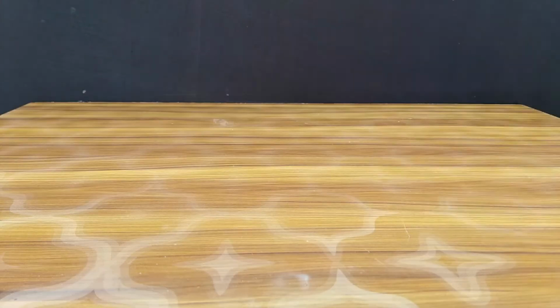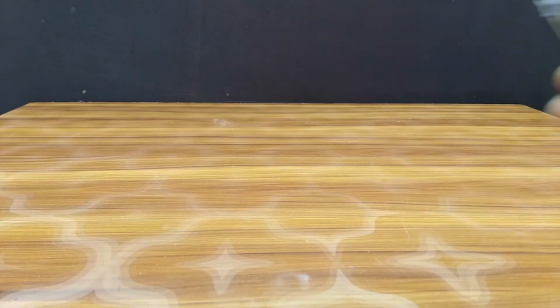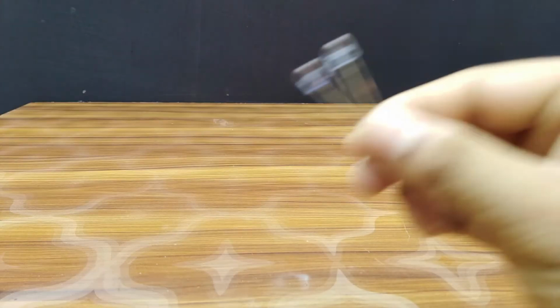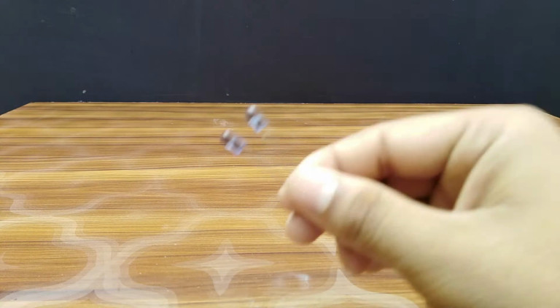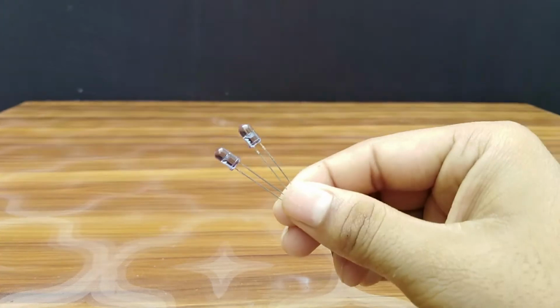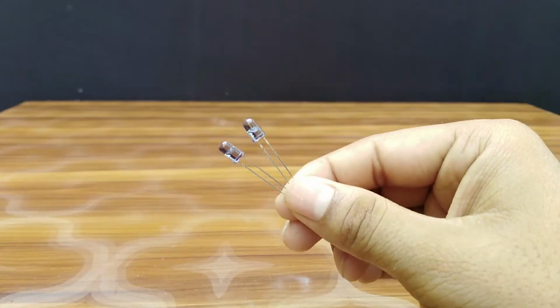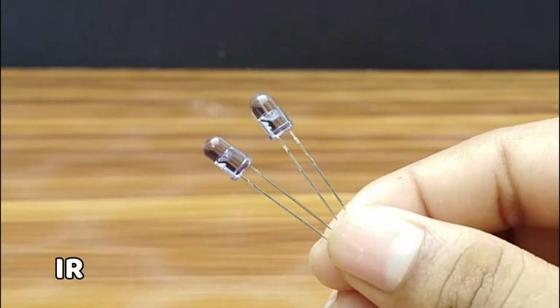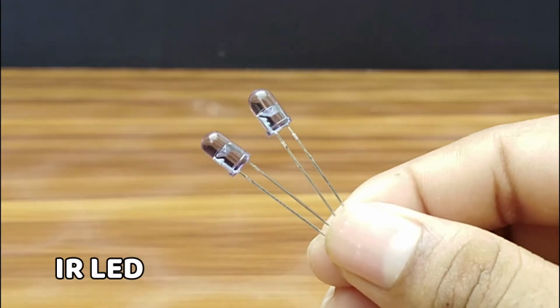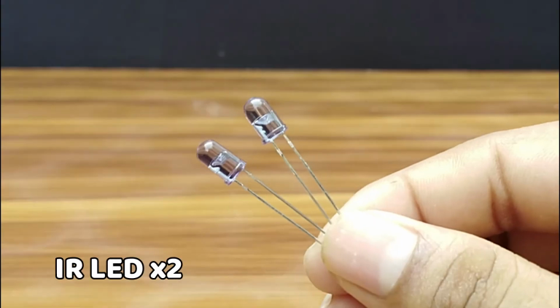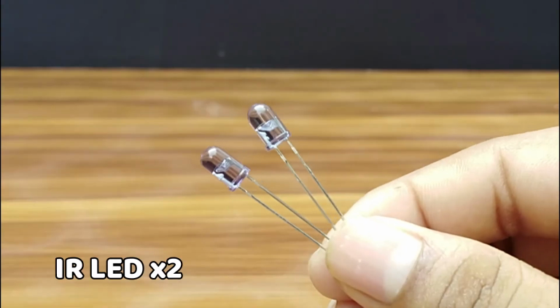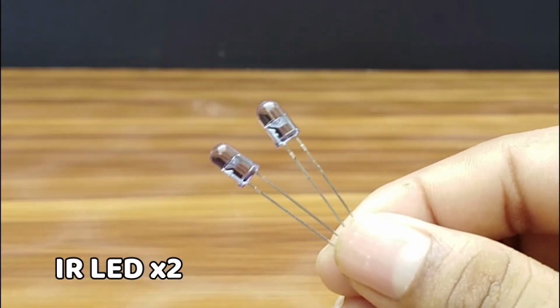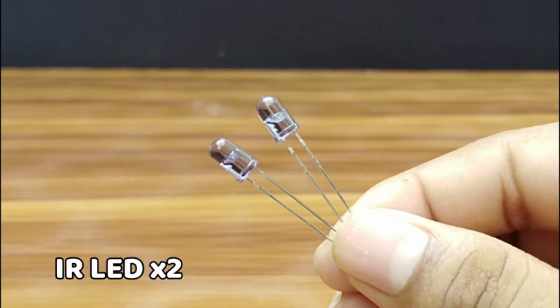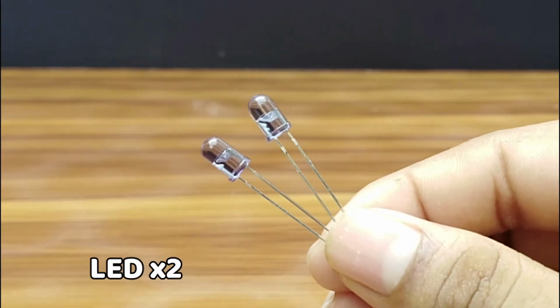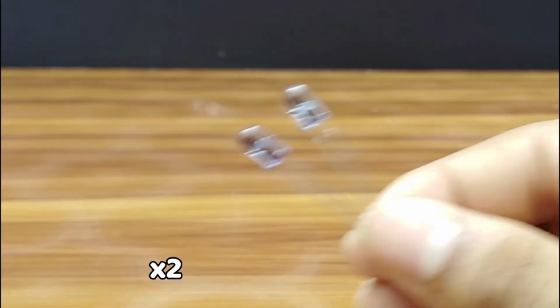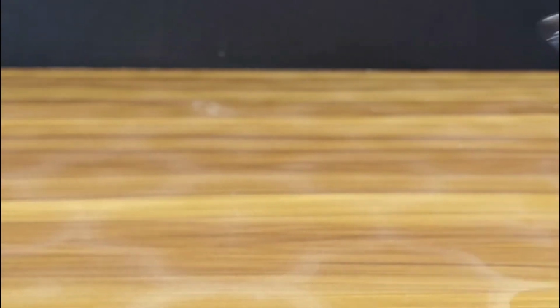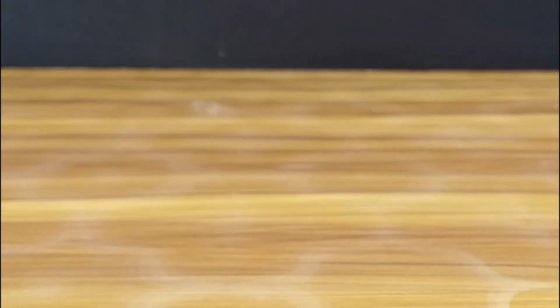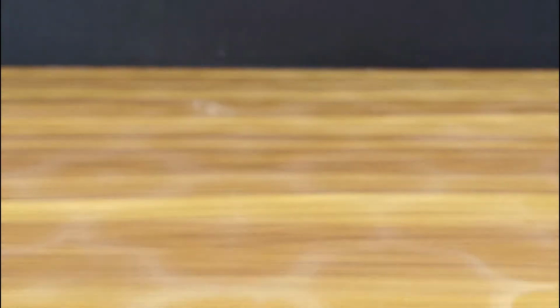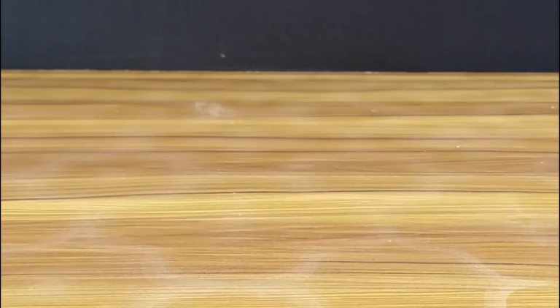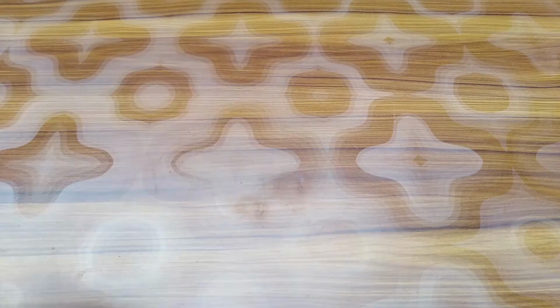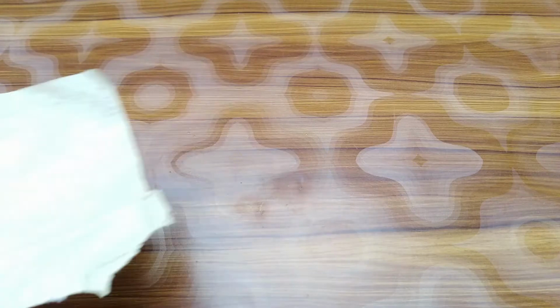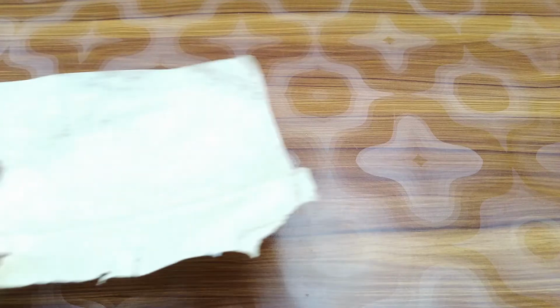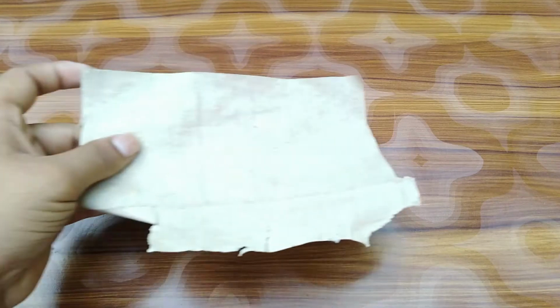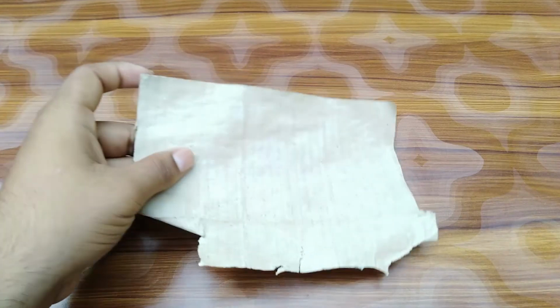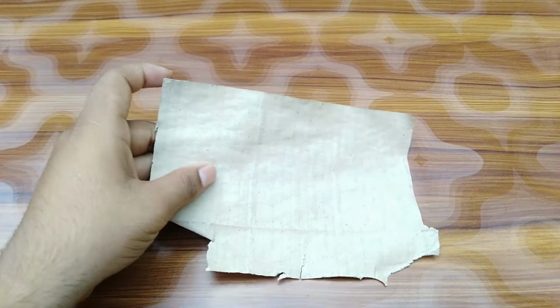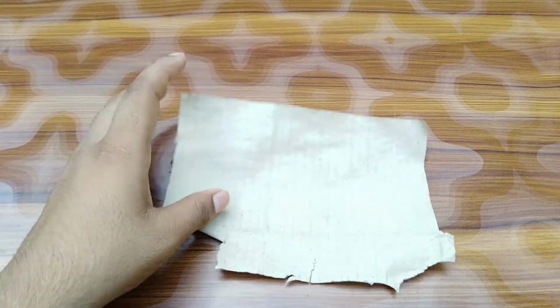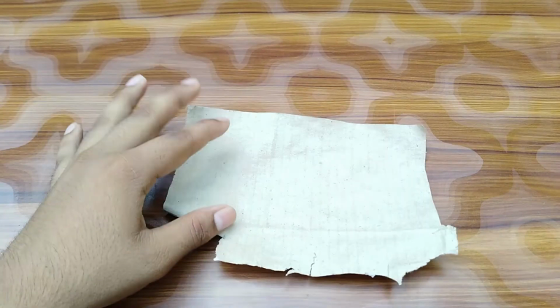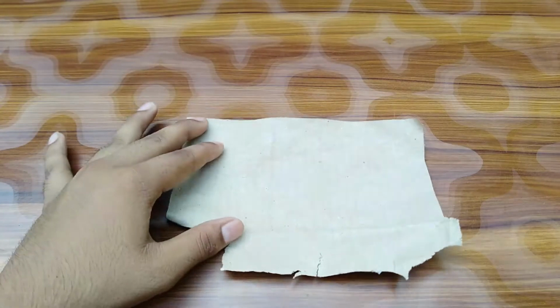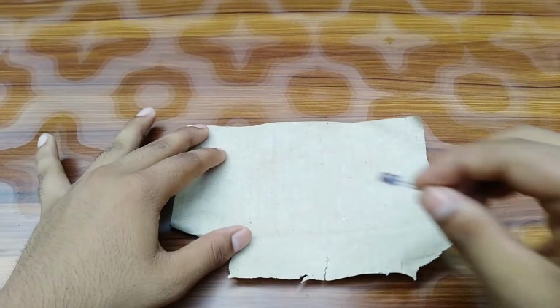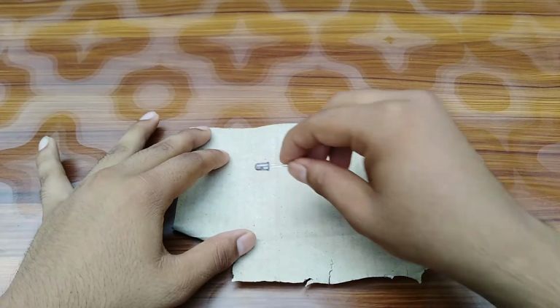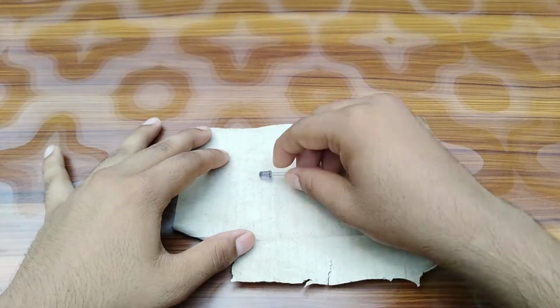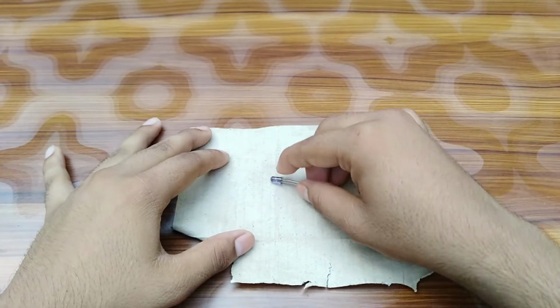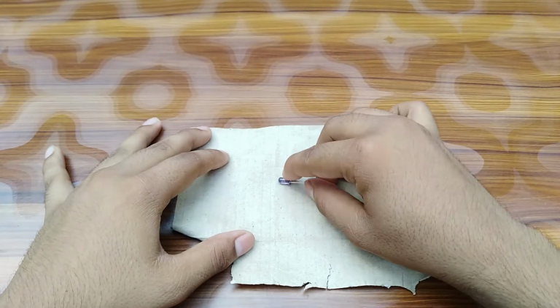First, you need two IR LEDs. Grind them with a grinding paper.